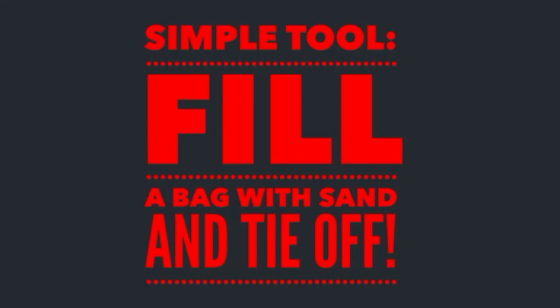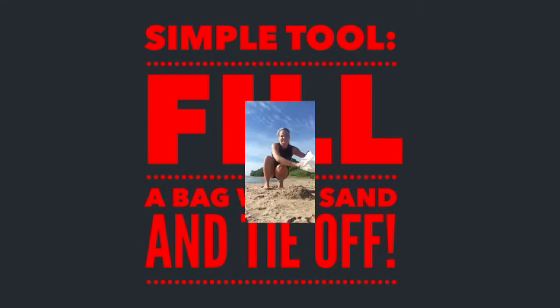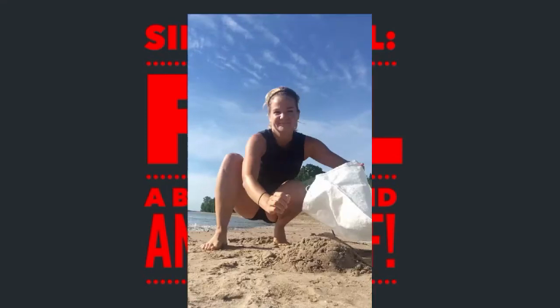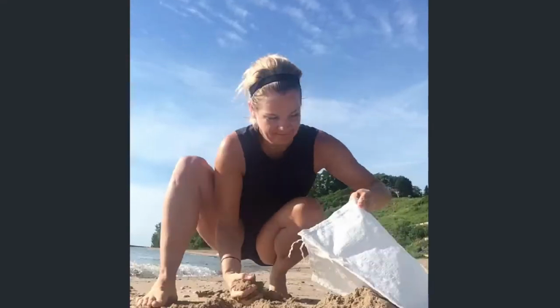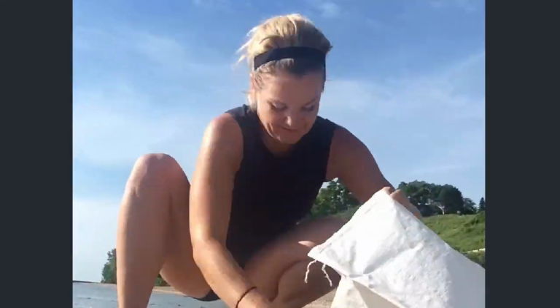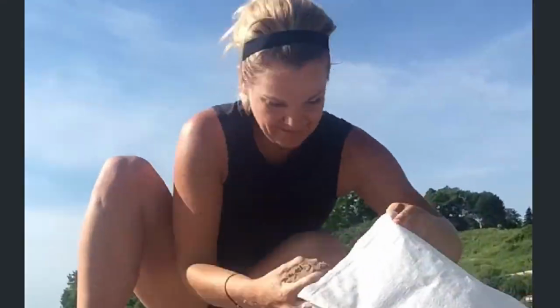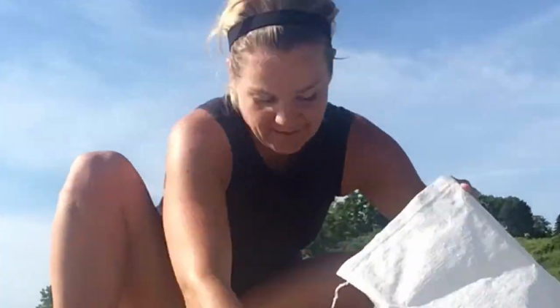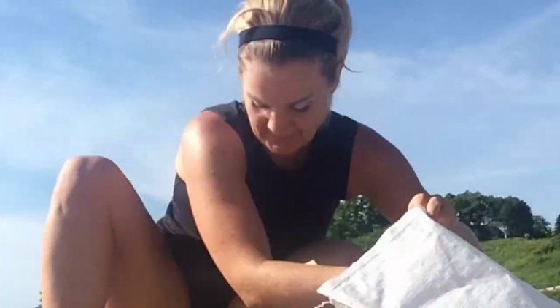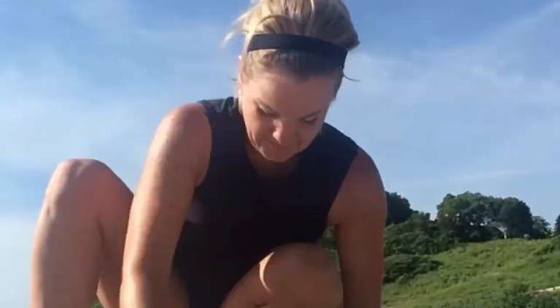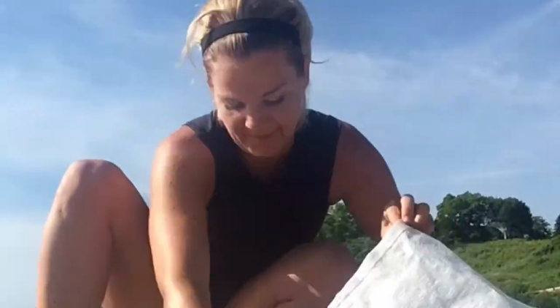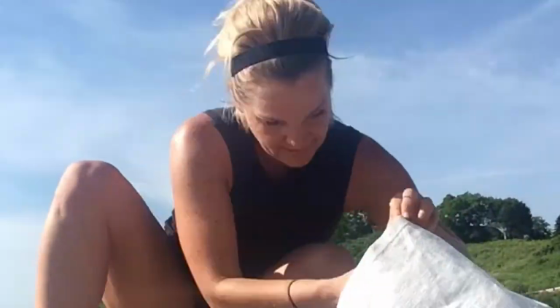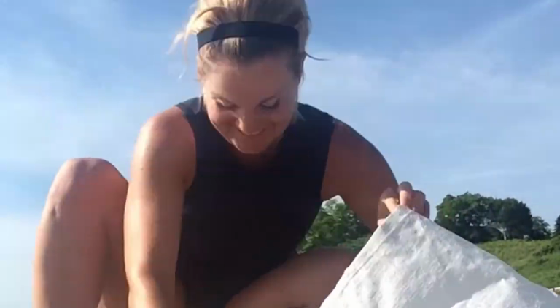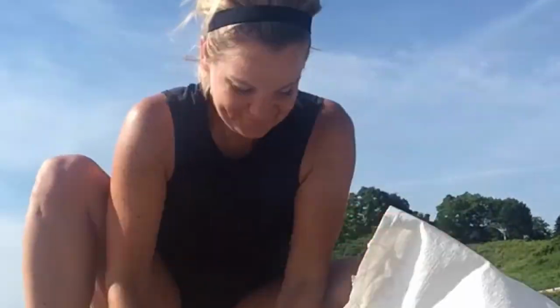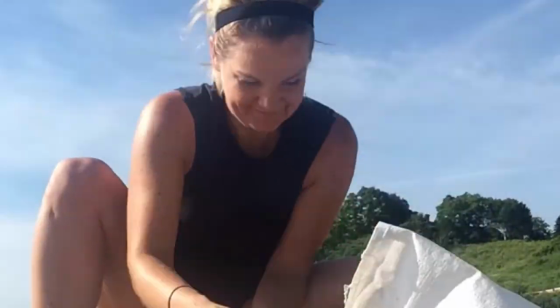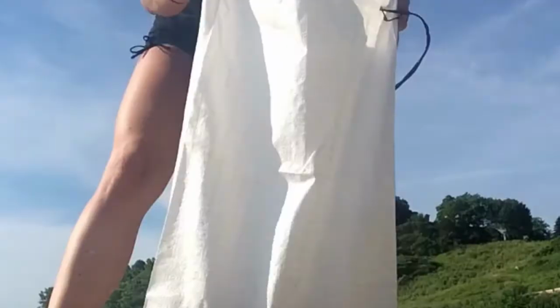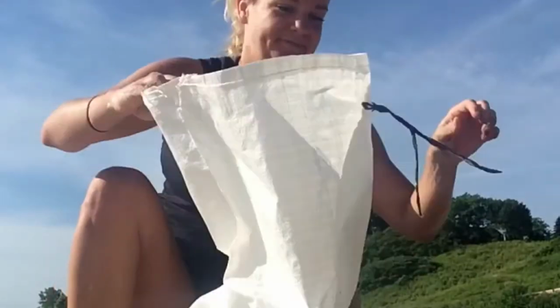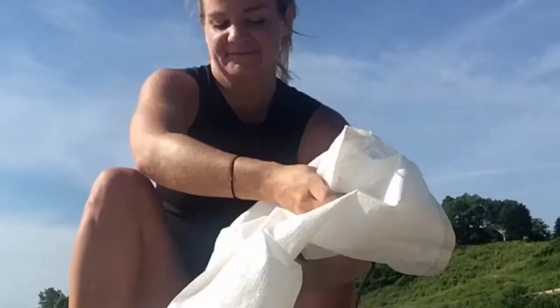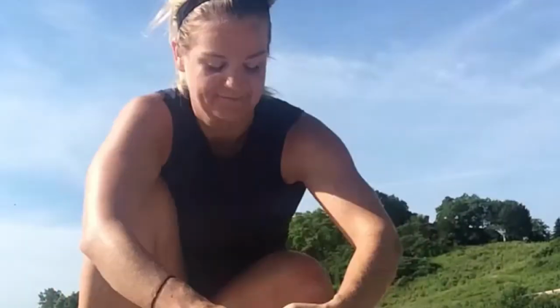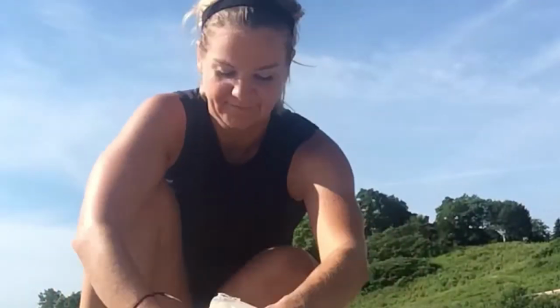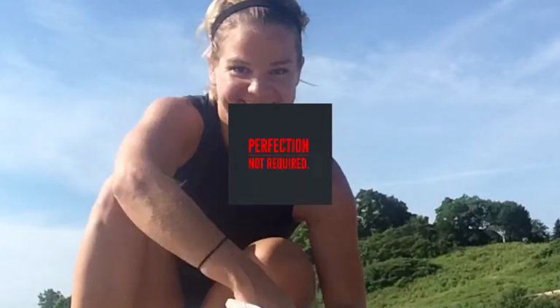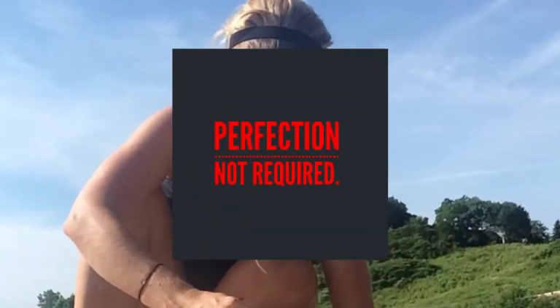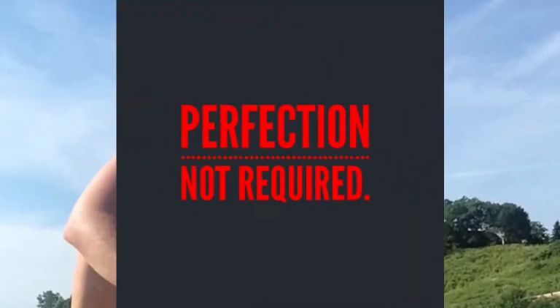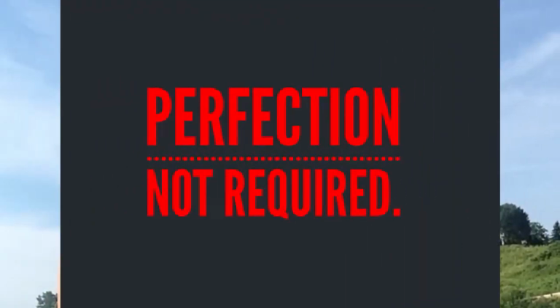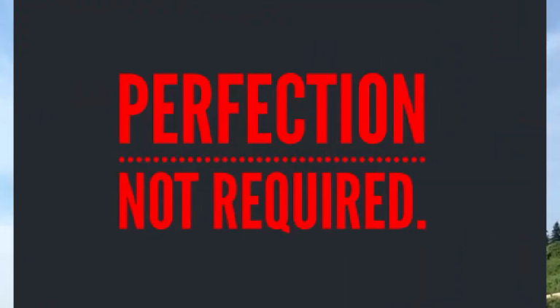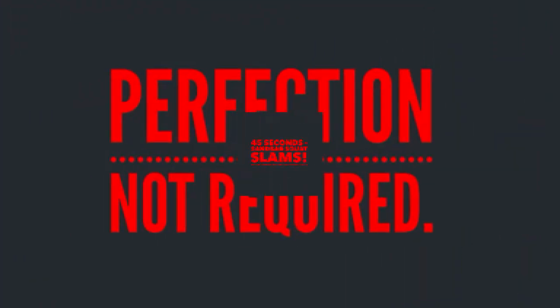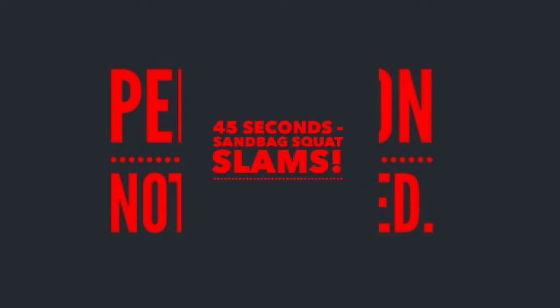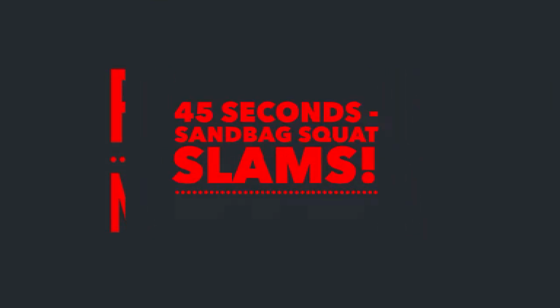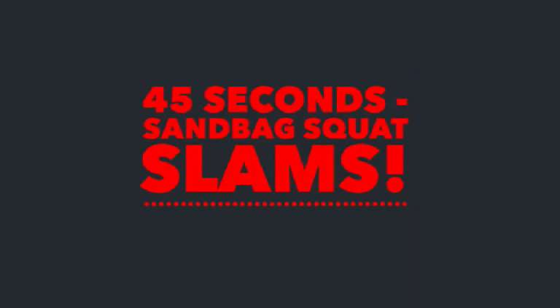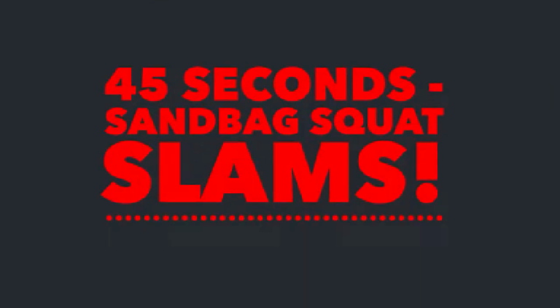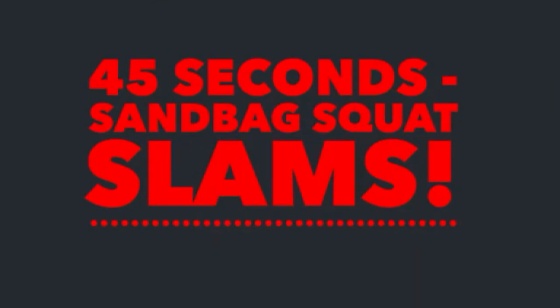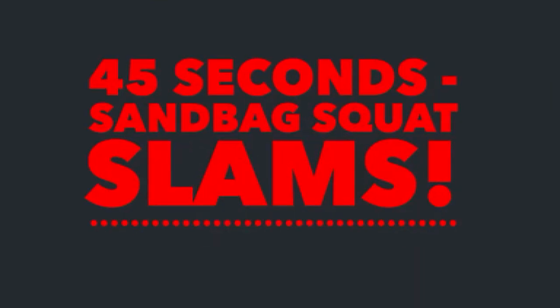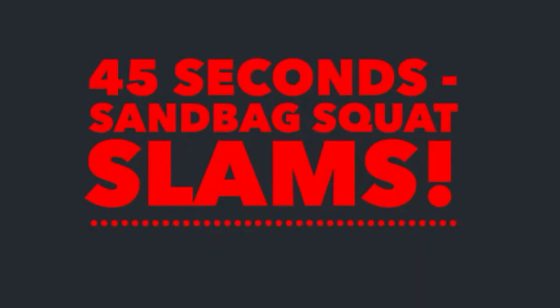Kick this one off by filling a sandbag with sand. You can make it any weight you want, tie it off, and you're ready to go.